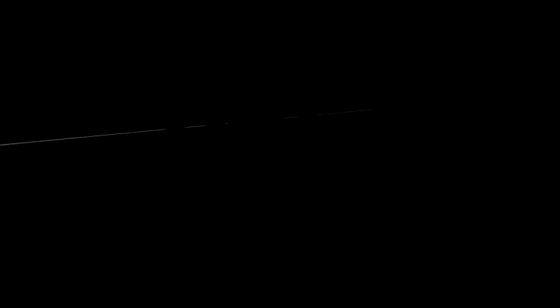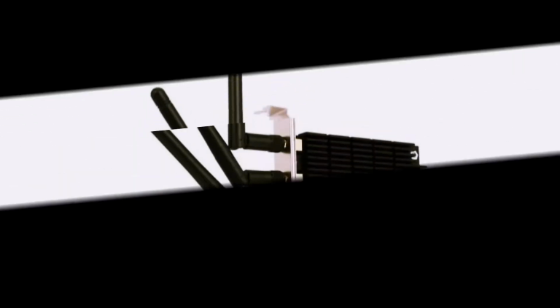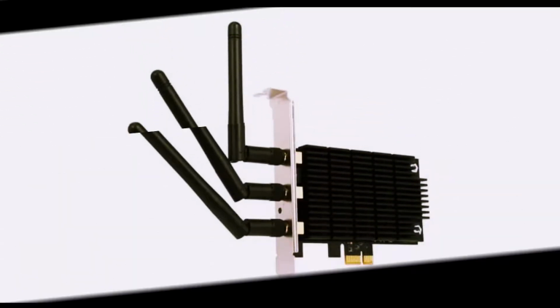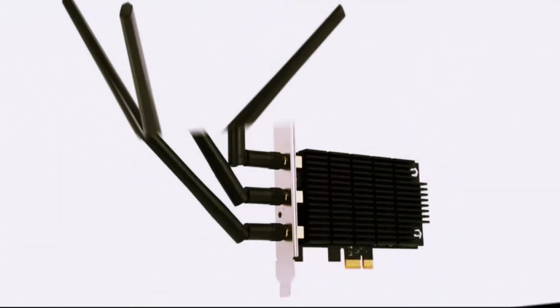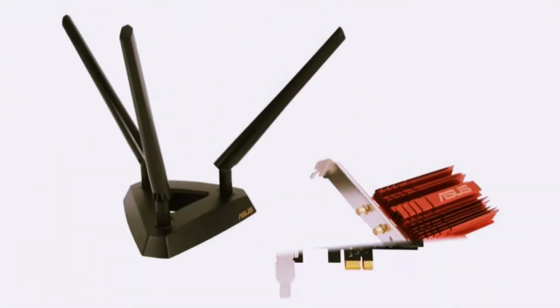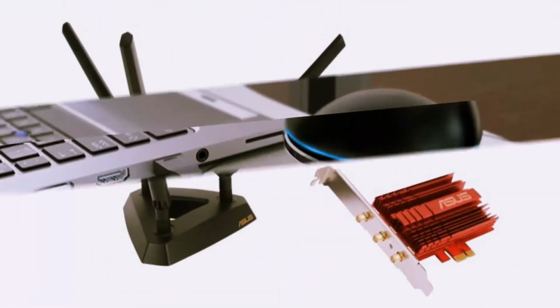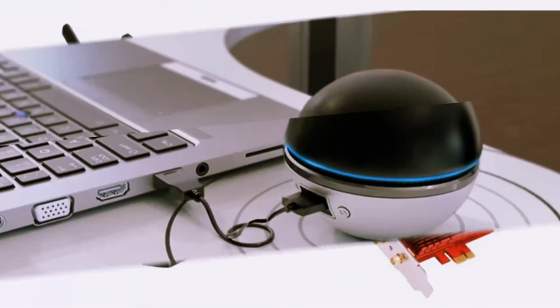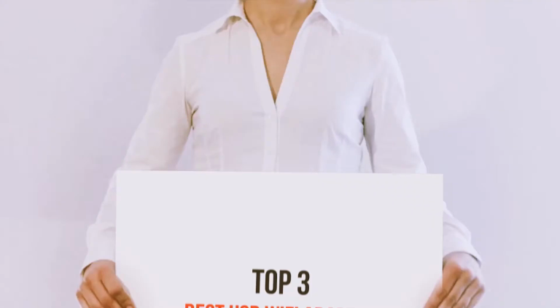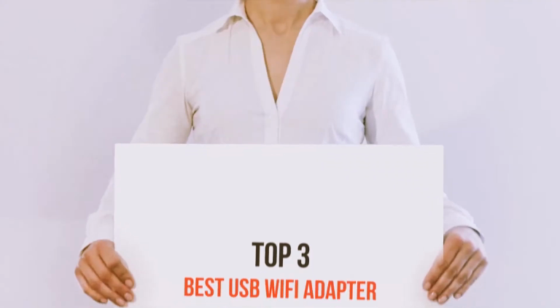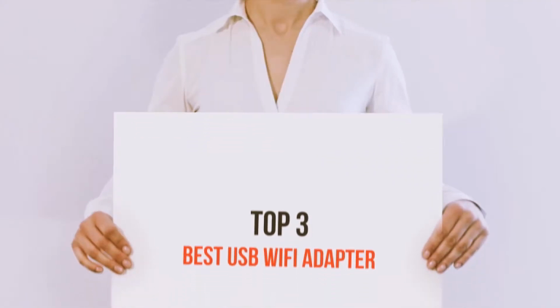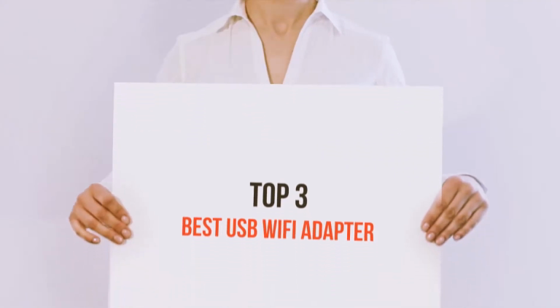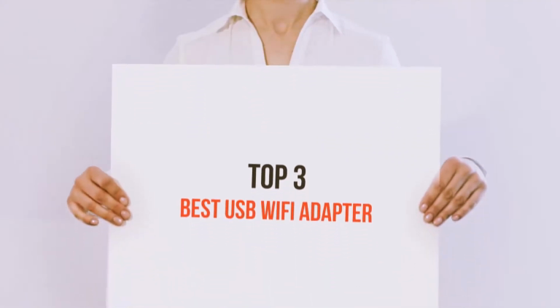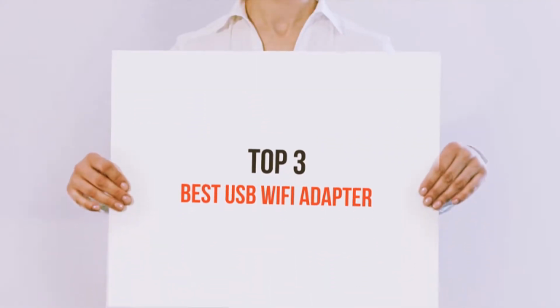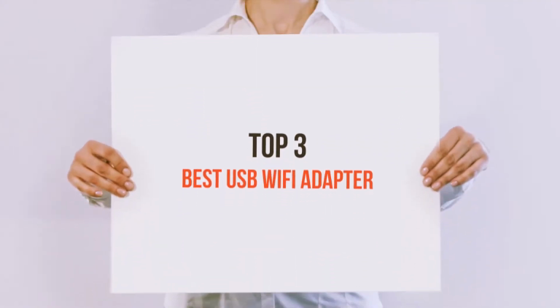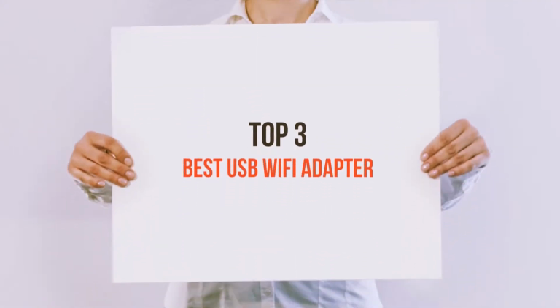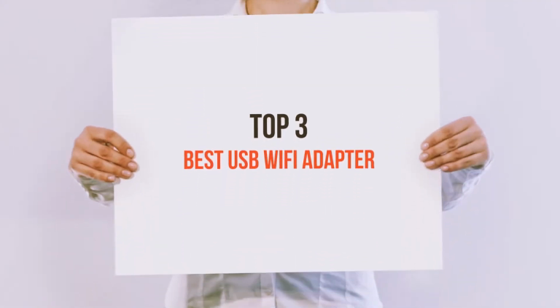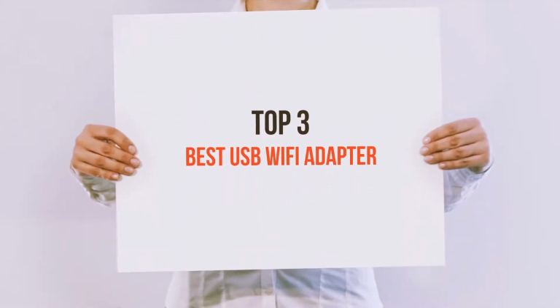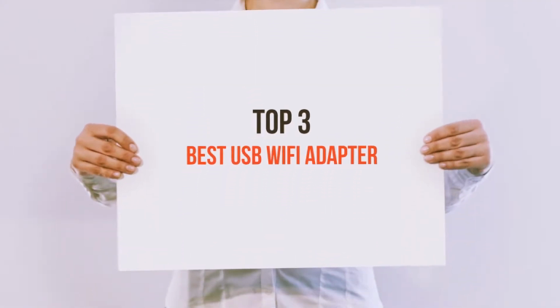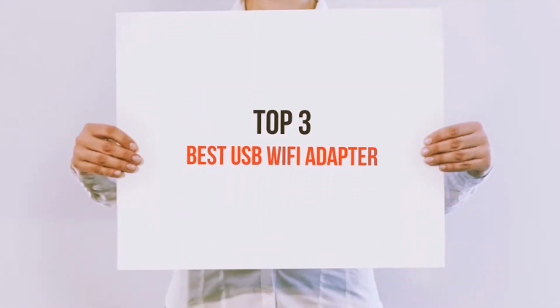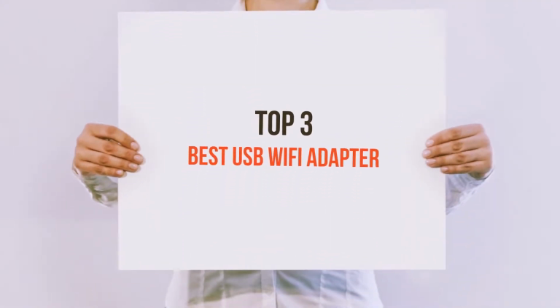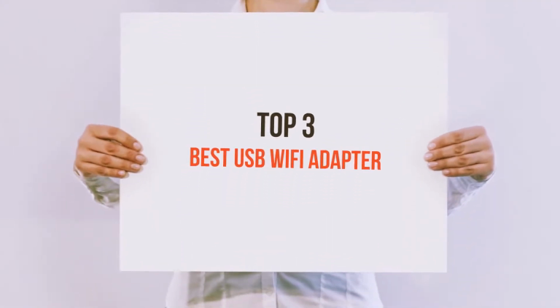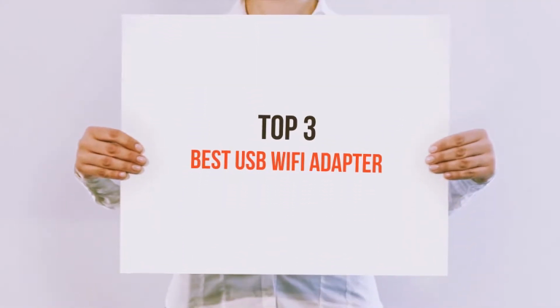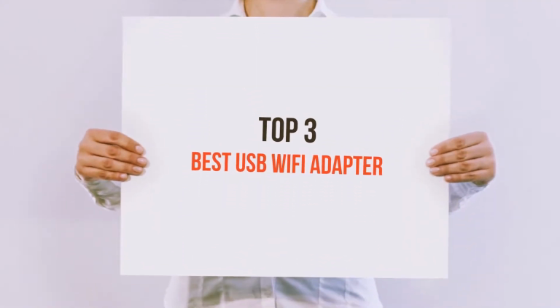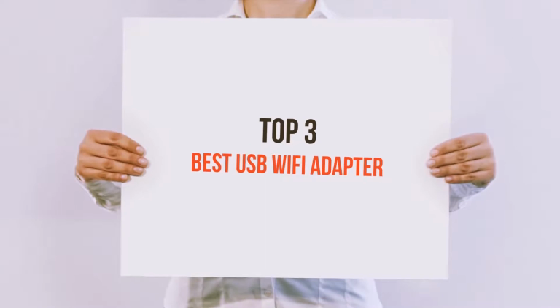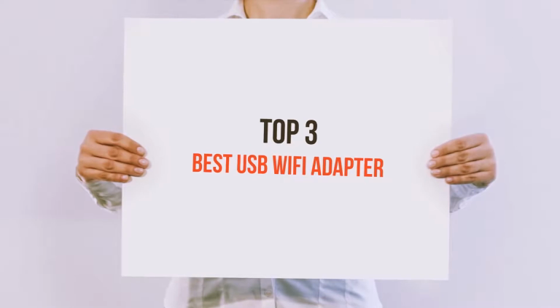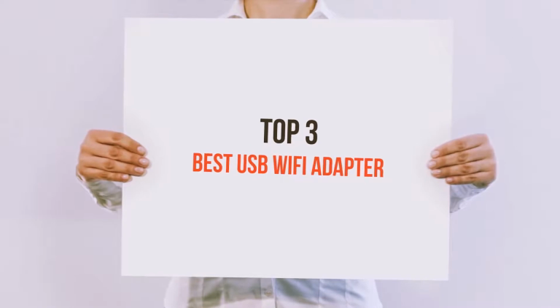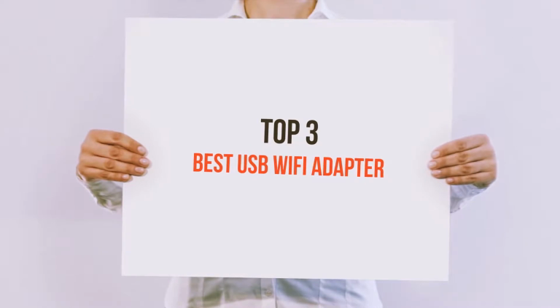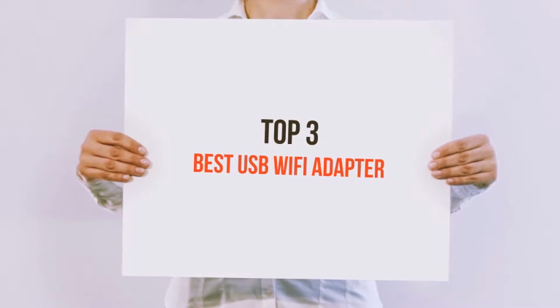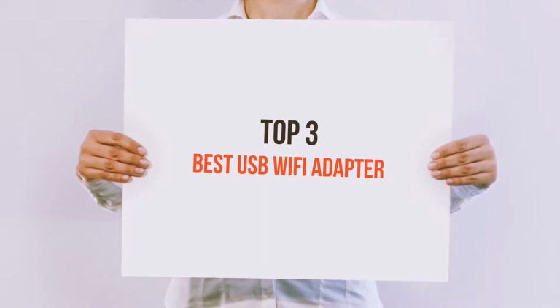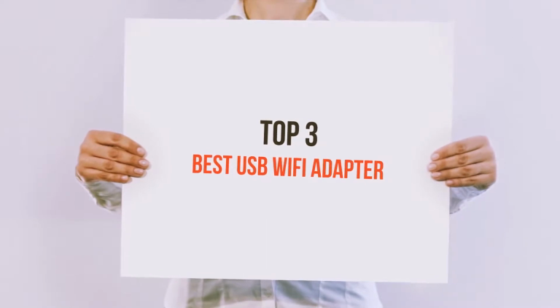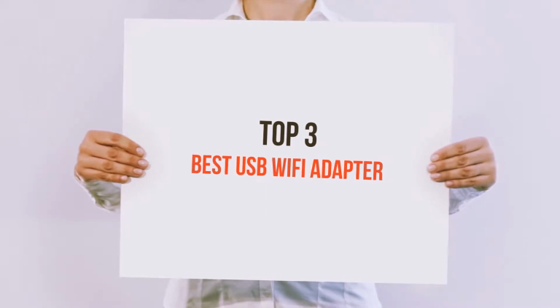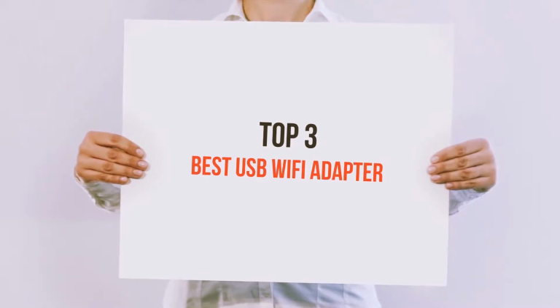Hello guys, welcome back to my channel. Today I'm gonna talk about the Top 3 Best USB Wi-Fi Adapters.